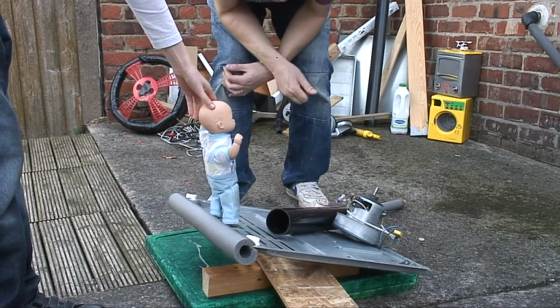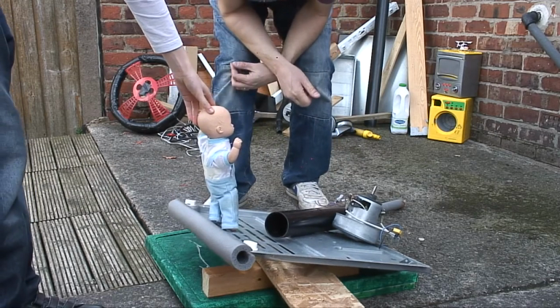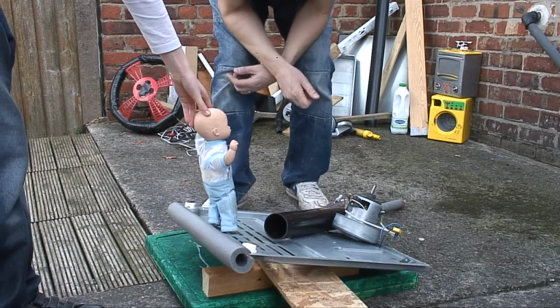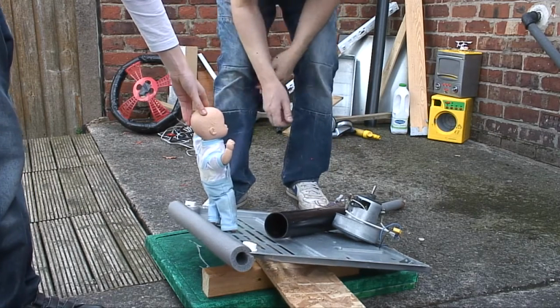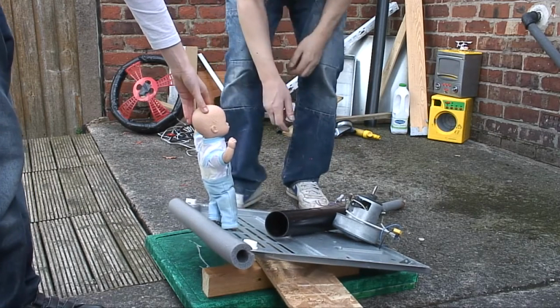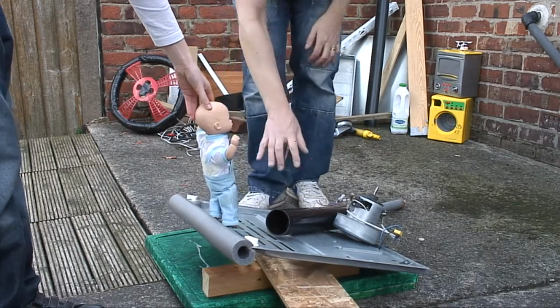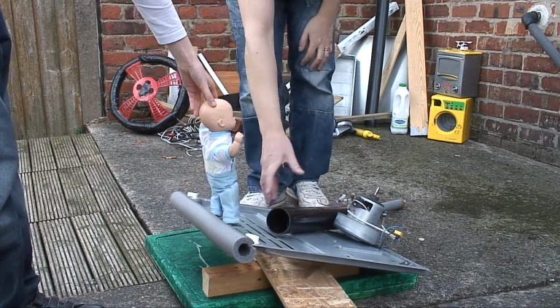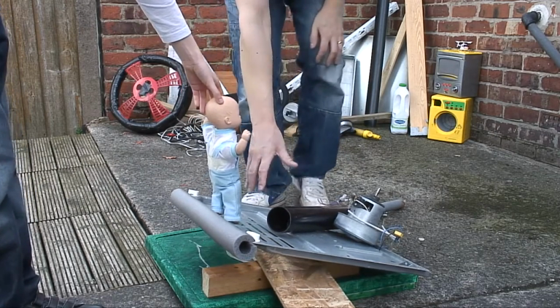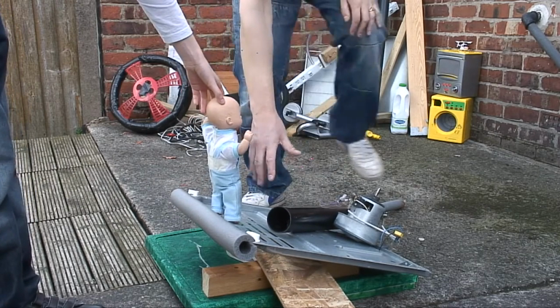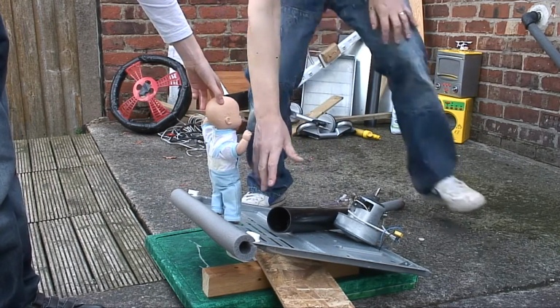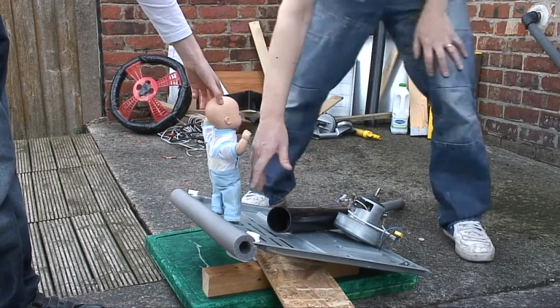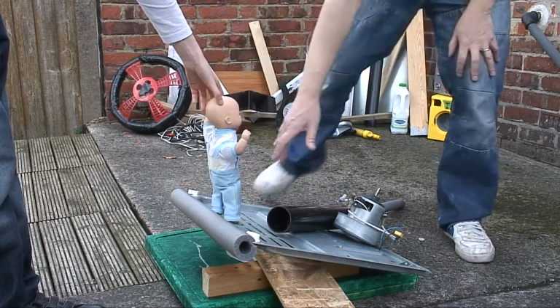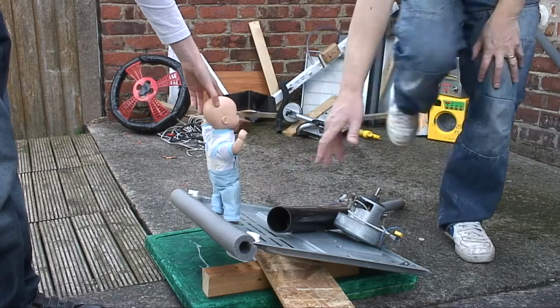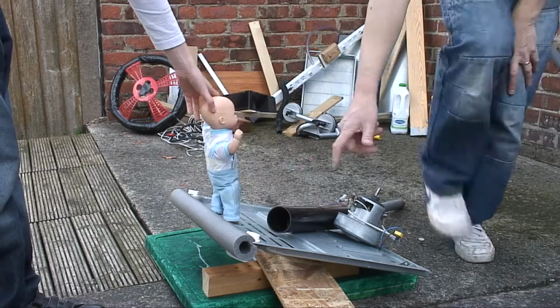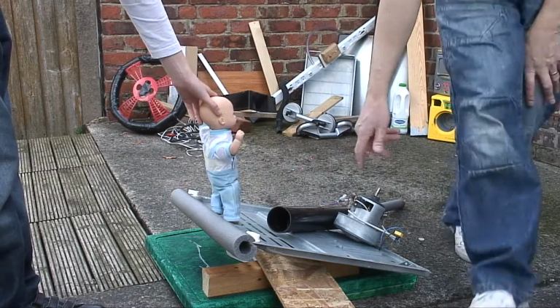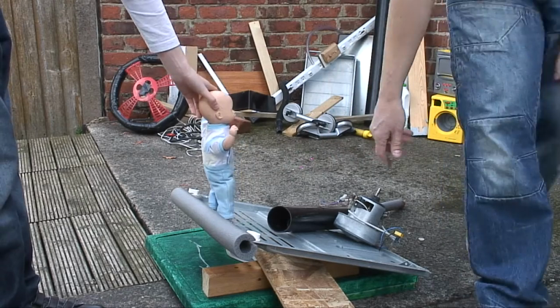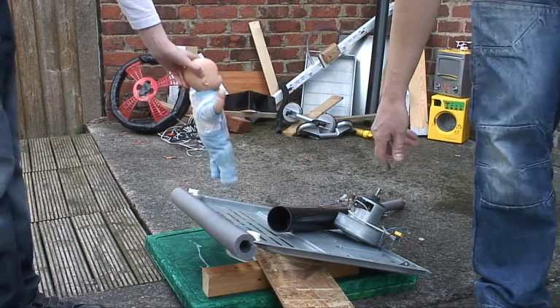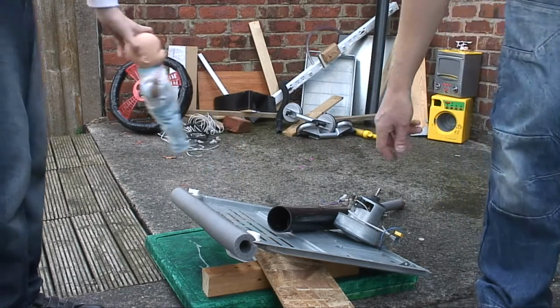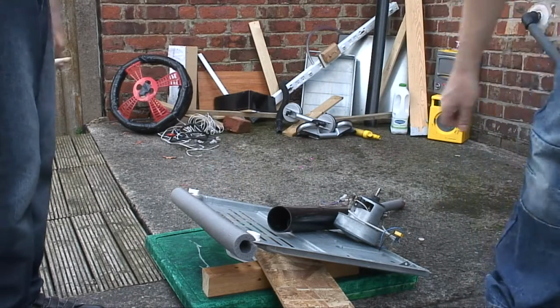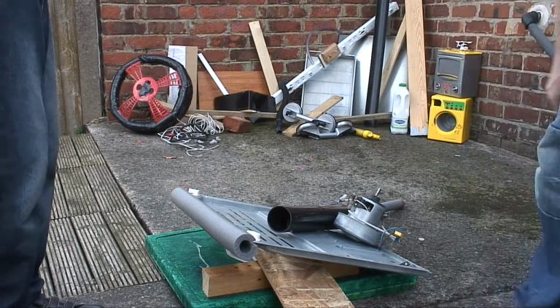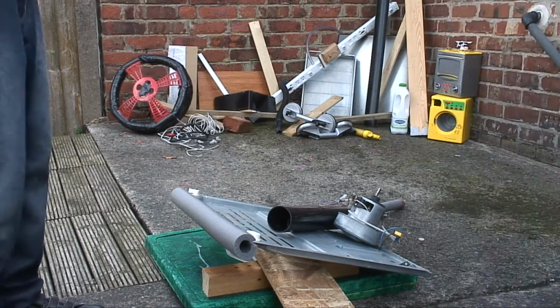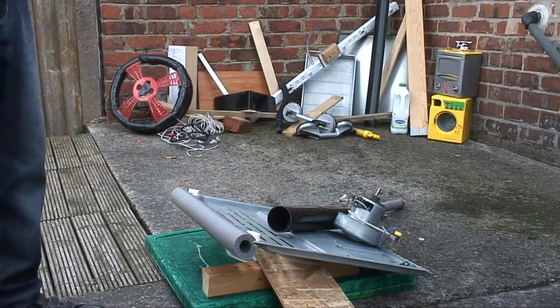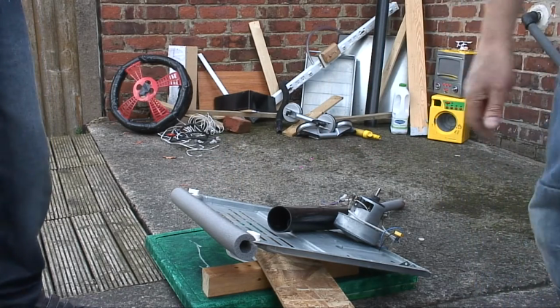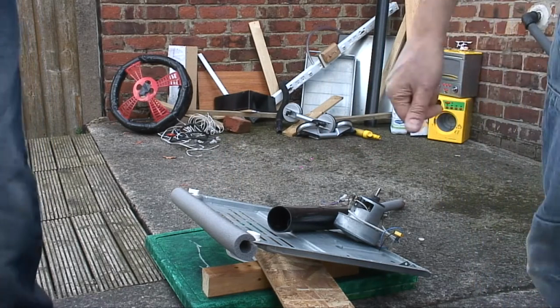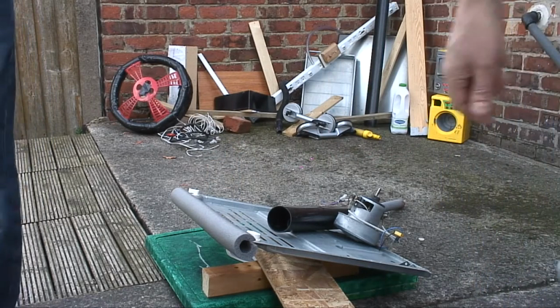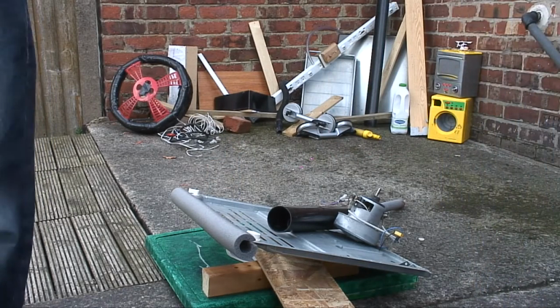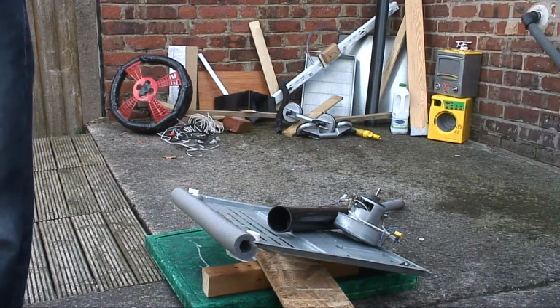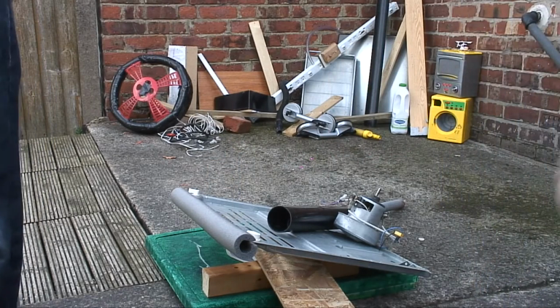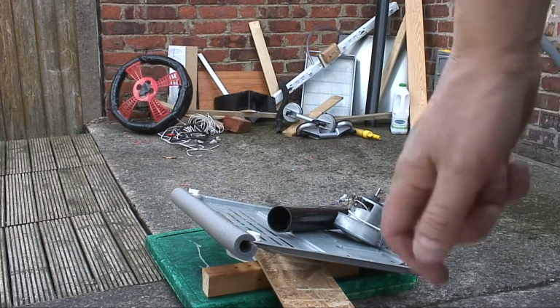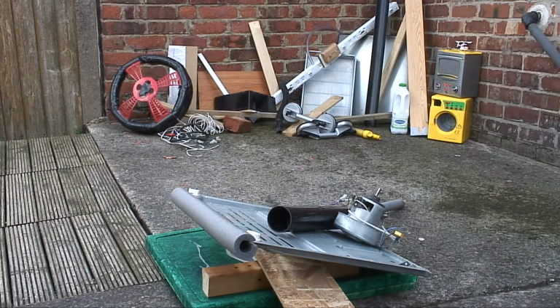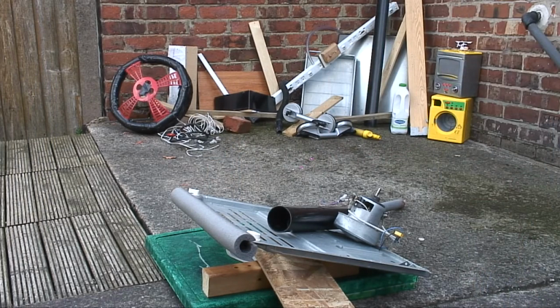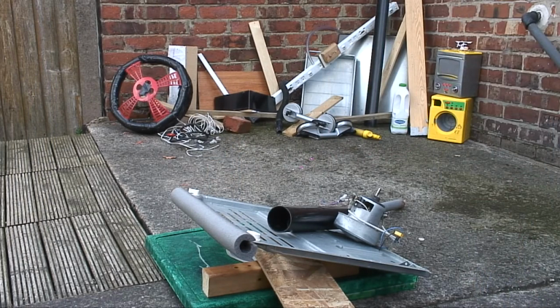Why is it wobbling? Because it's on a wobbly piece of wood. So you get that, good.